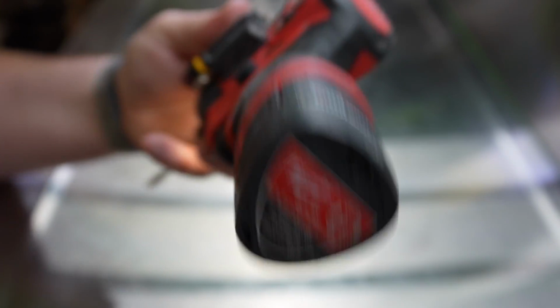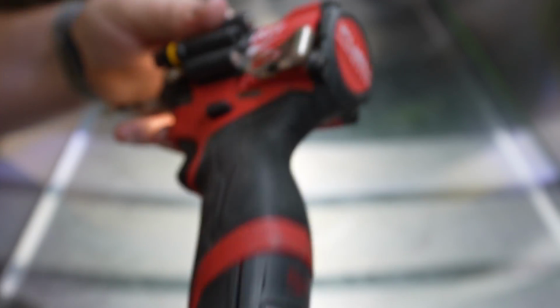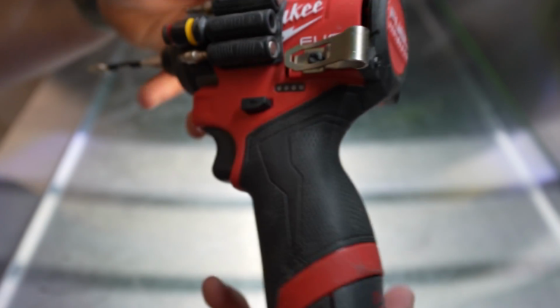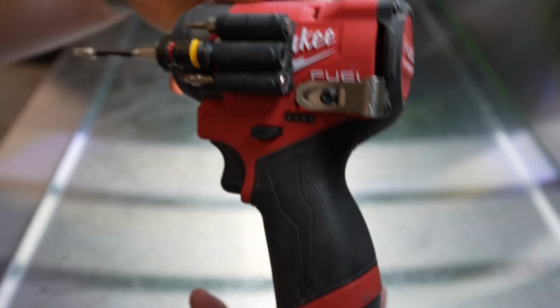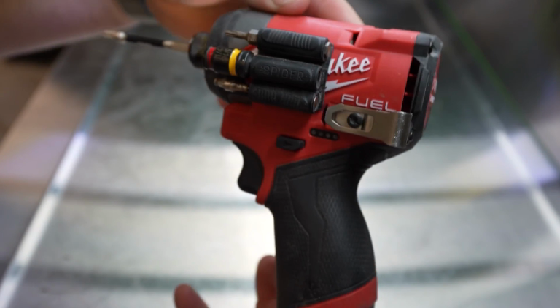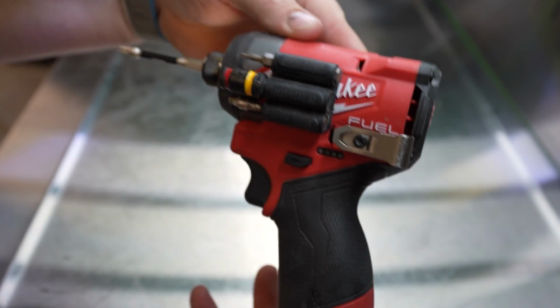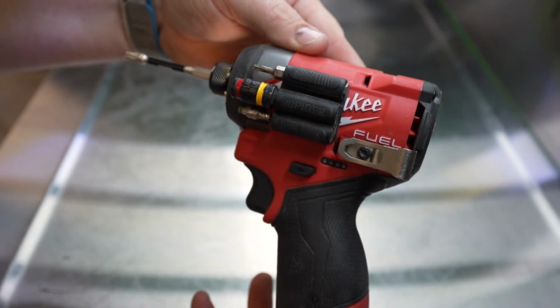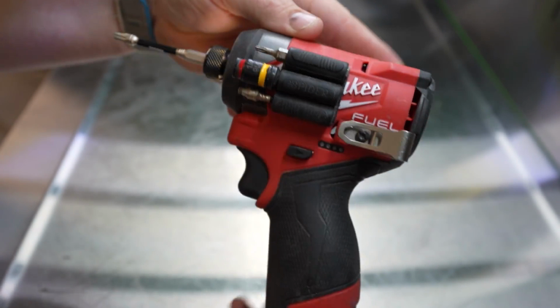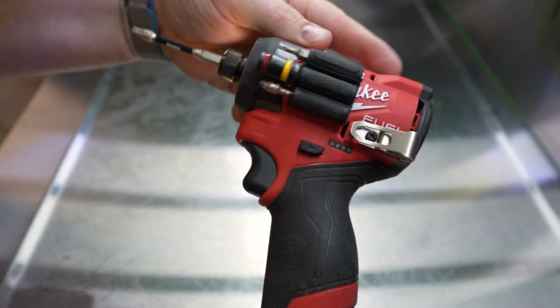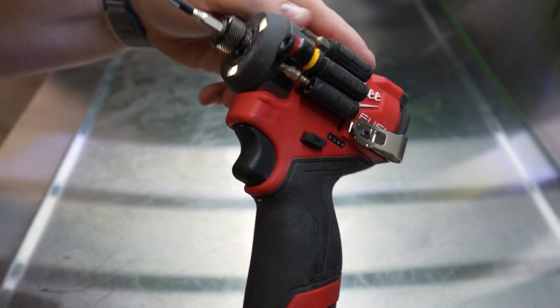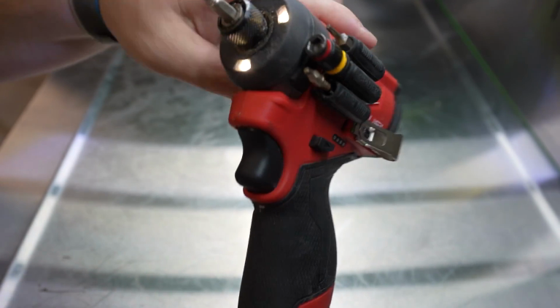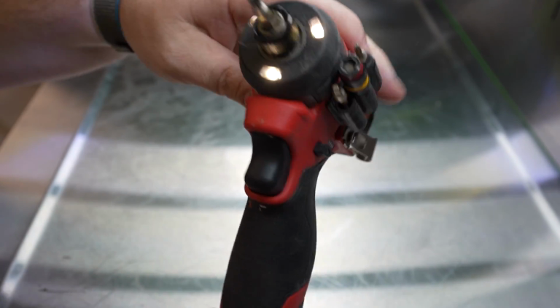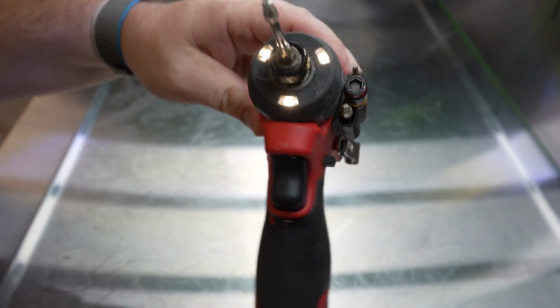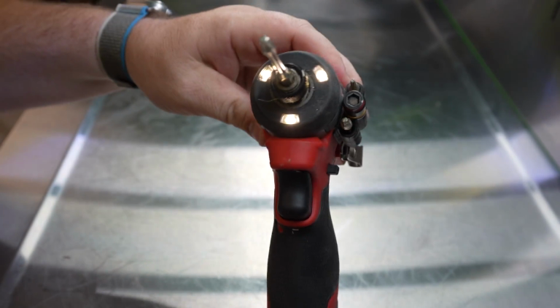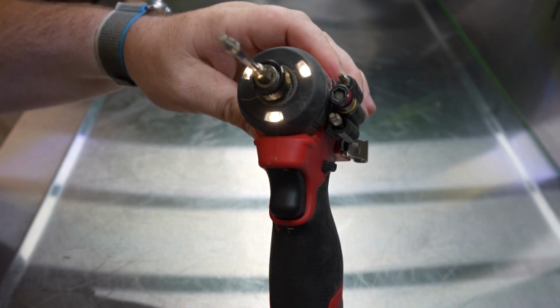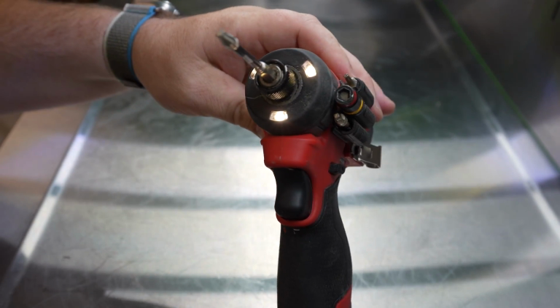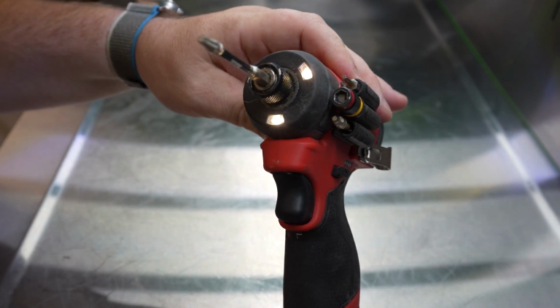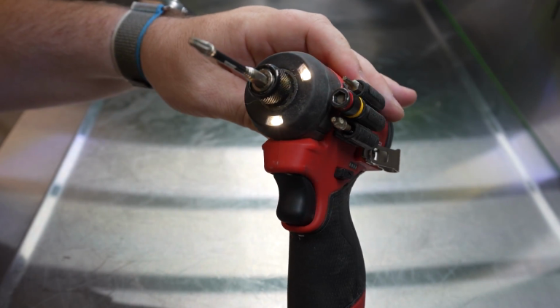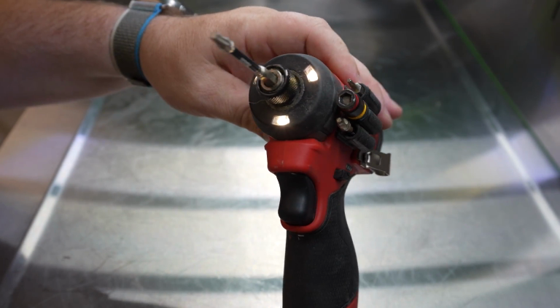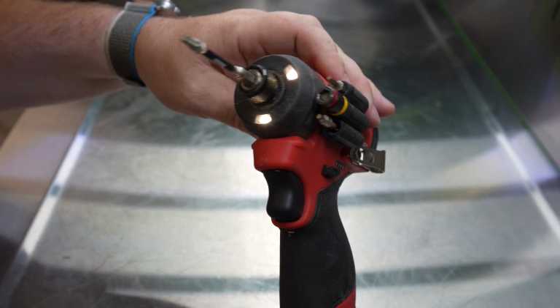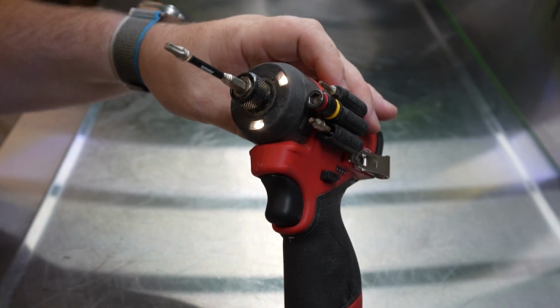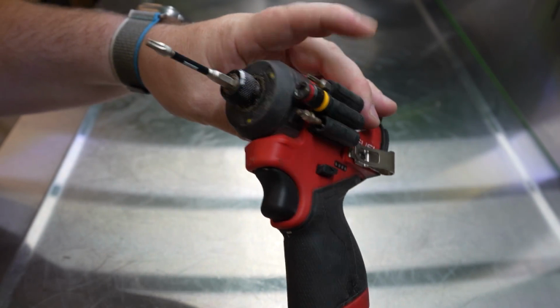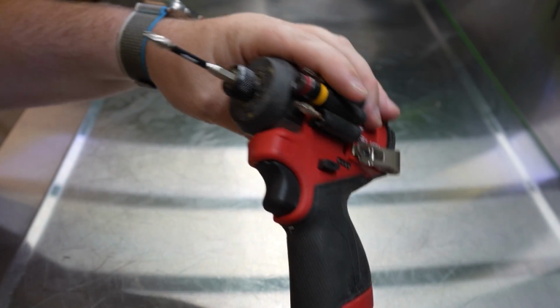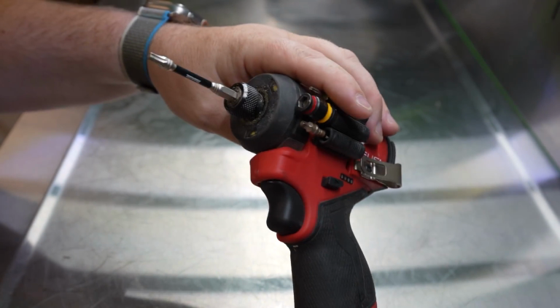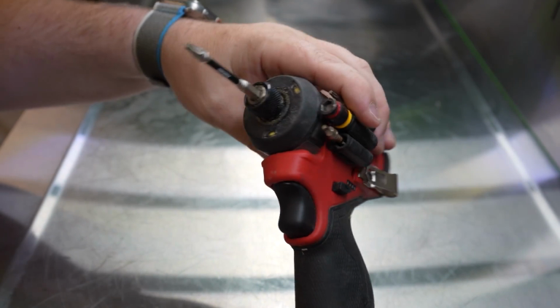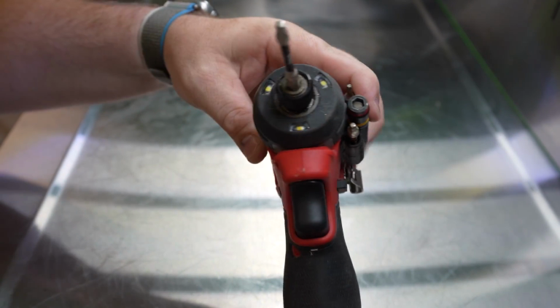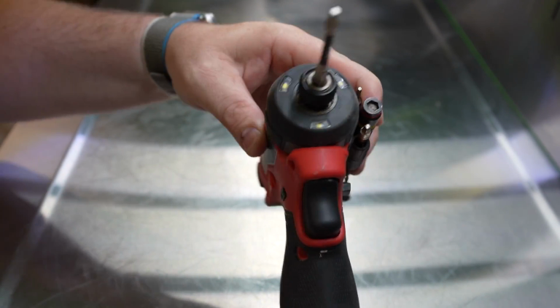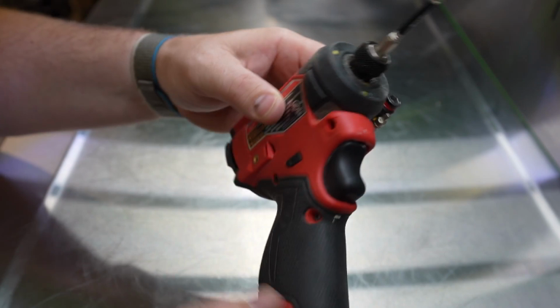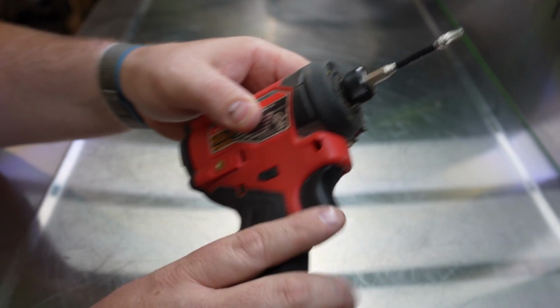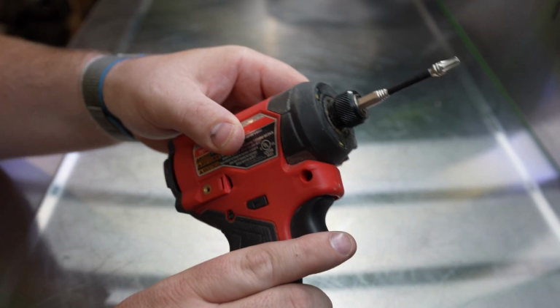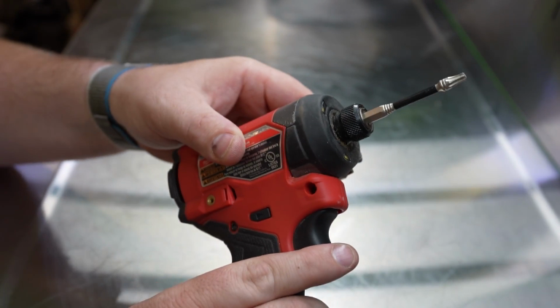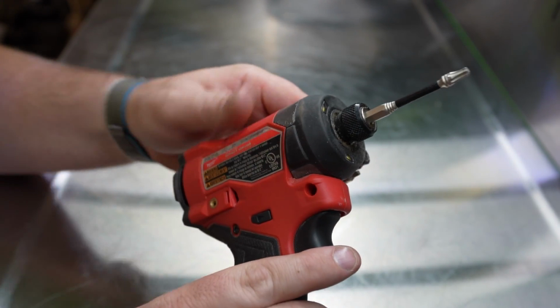M12, super compact — just everything you want. You get the tri-LEDs up front; finally Milwaukee did that for this generation.